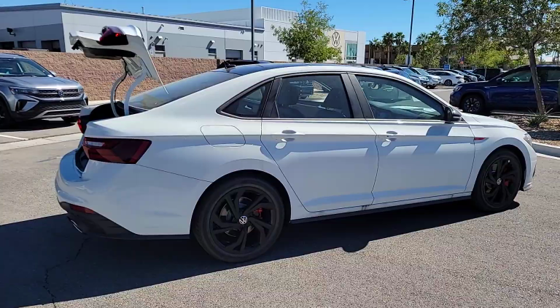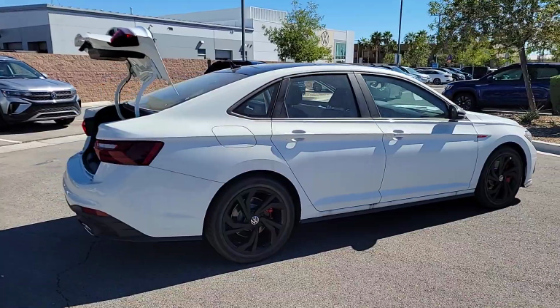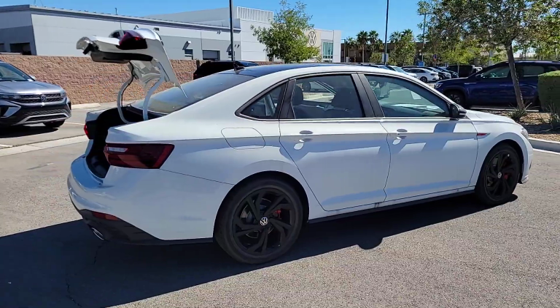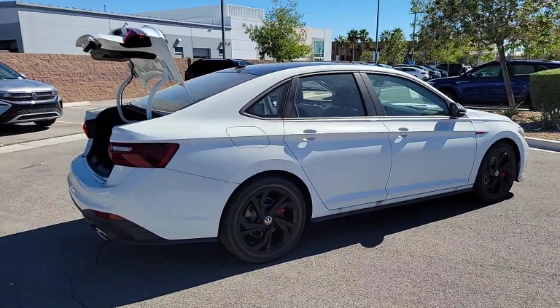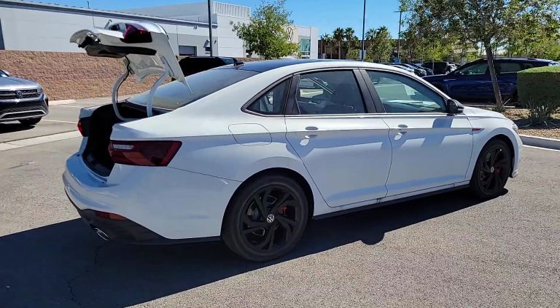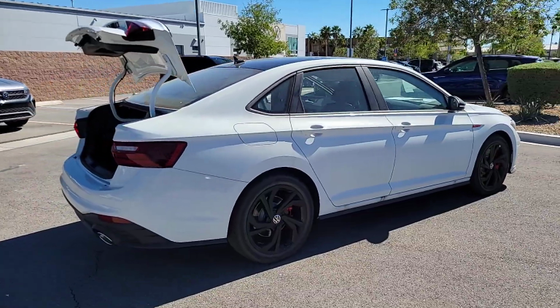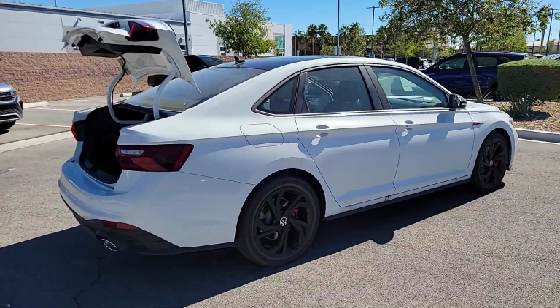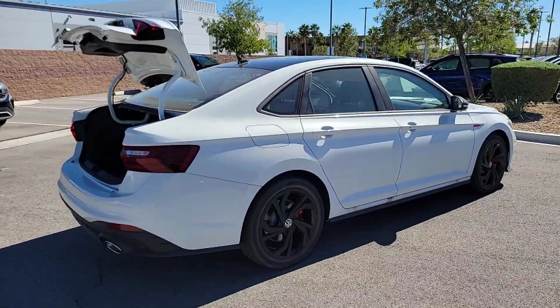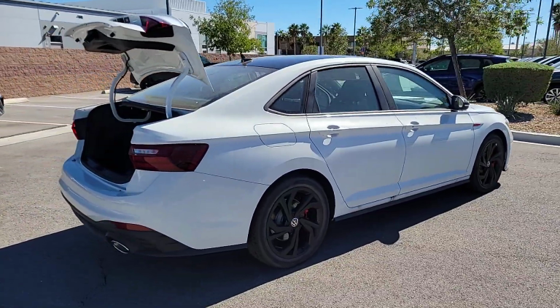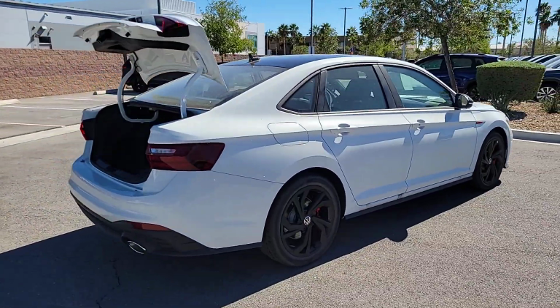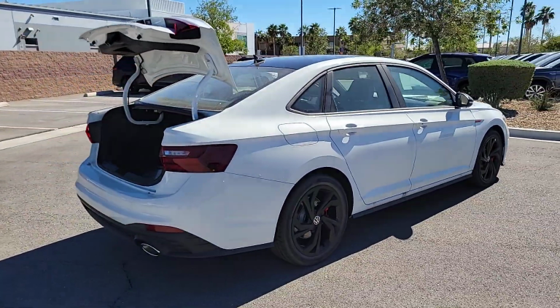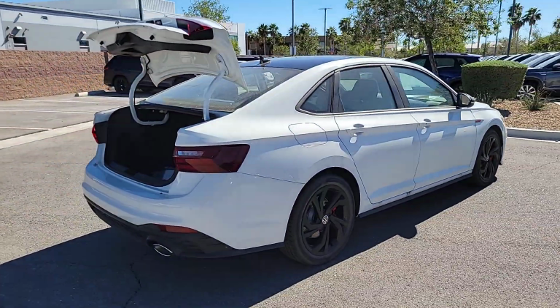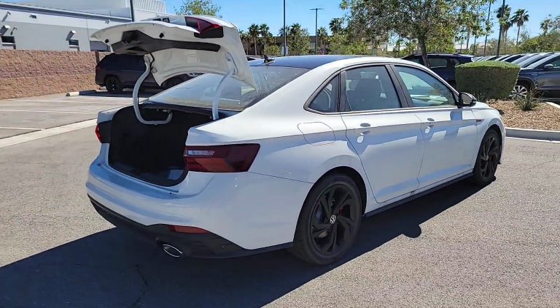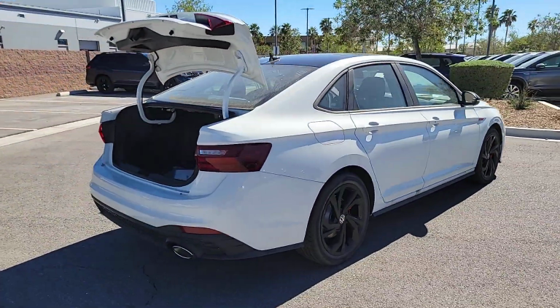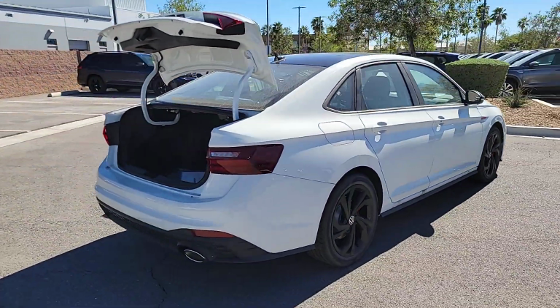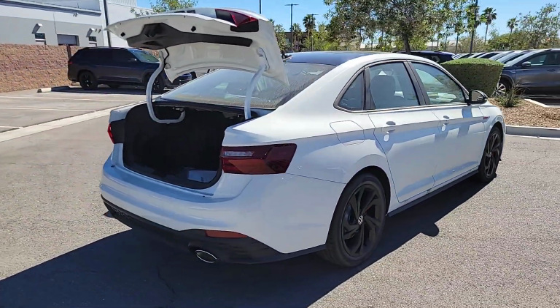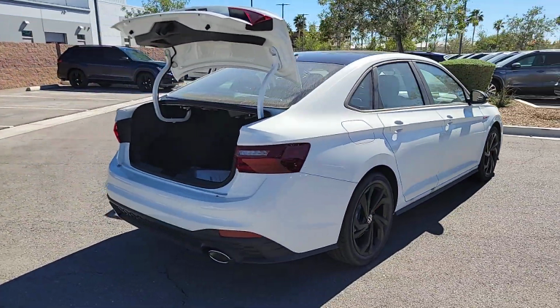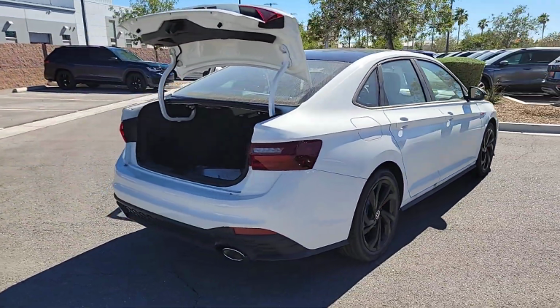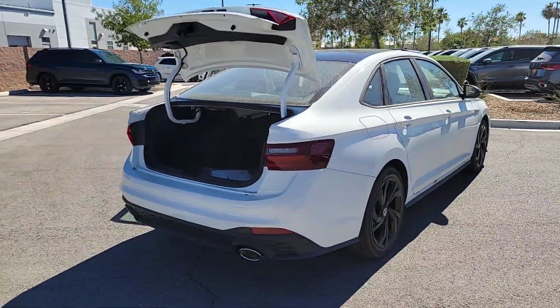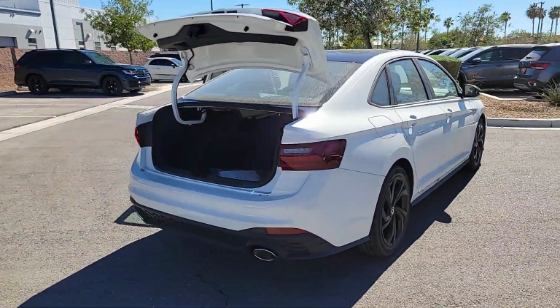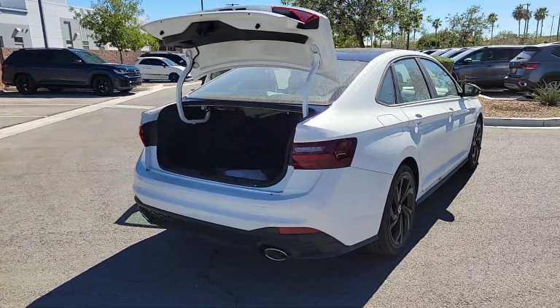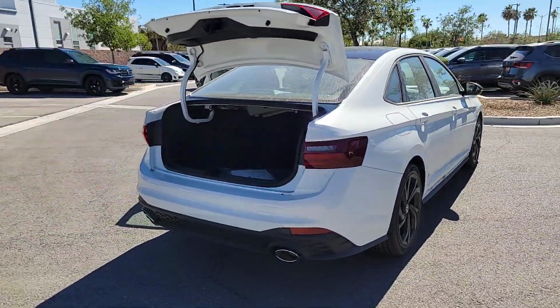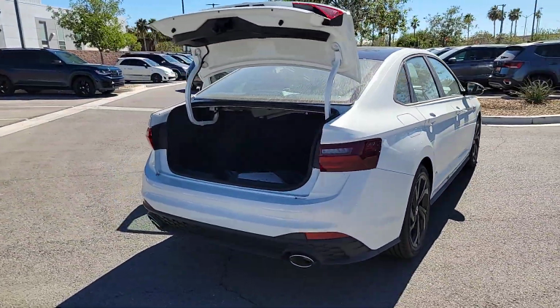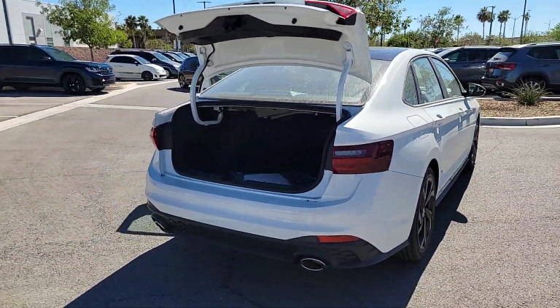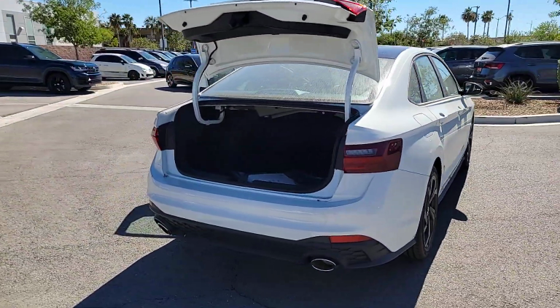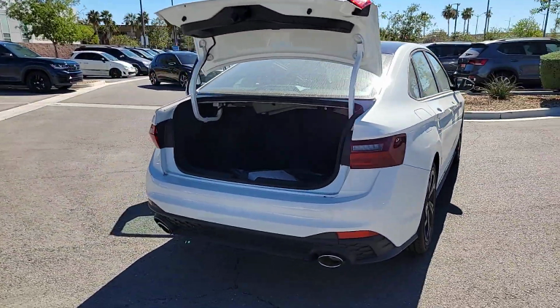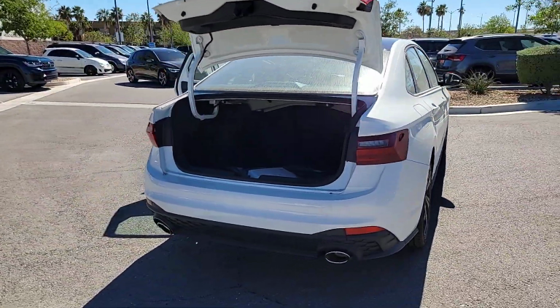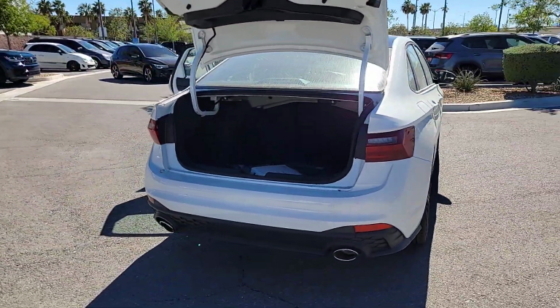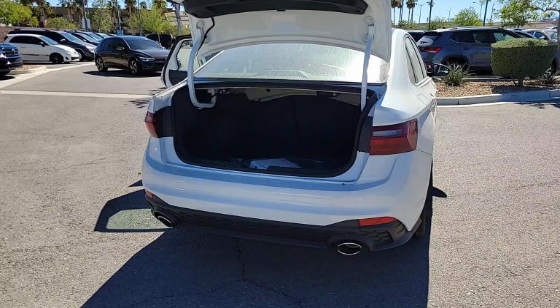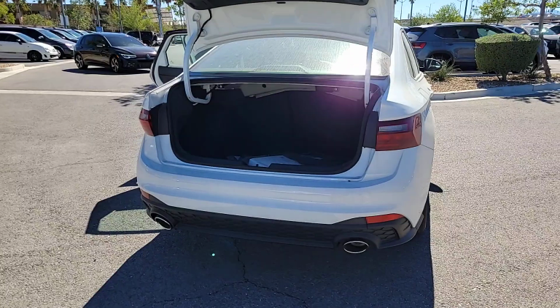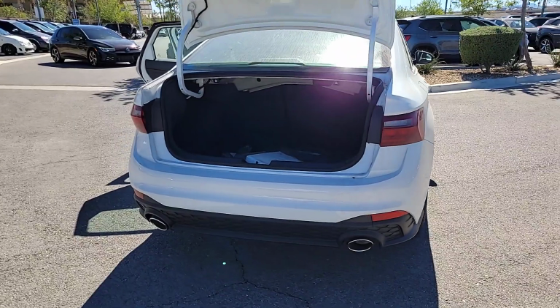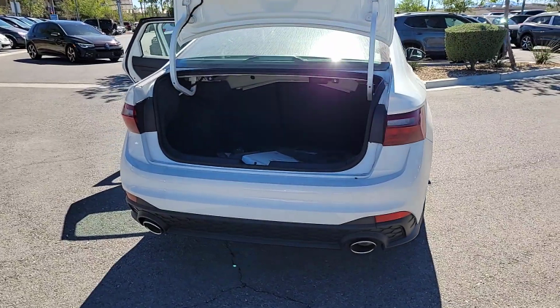Thrilling acceleration, crisp steering, and powerful braking are yours in this refined, compact sports sedan.